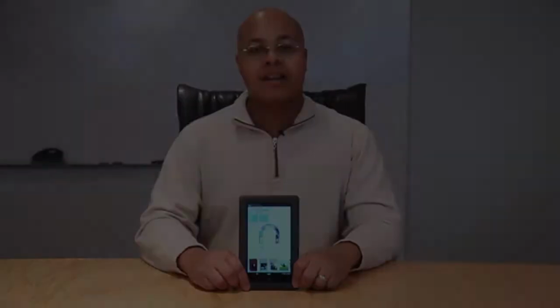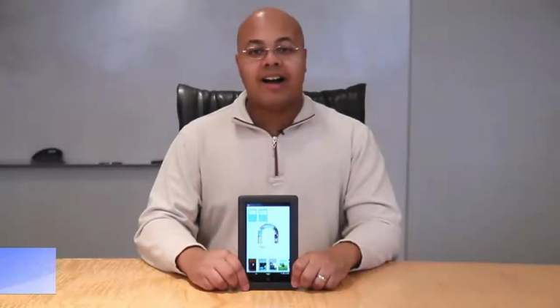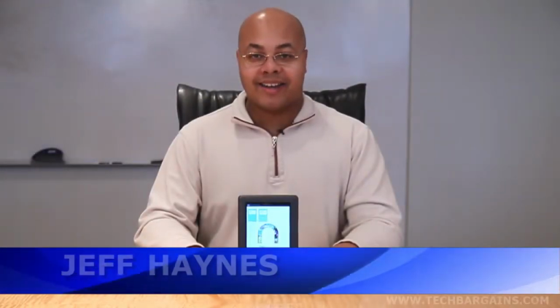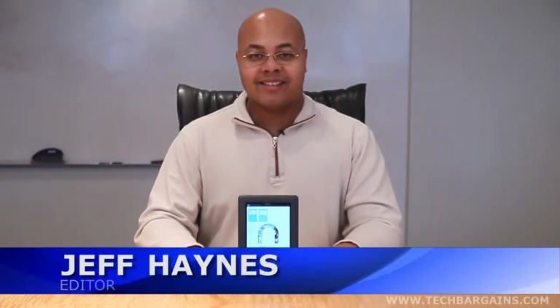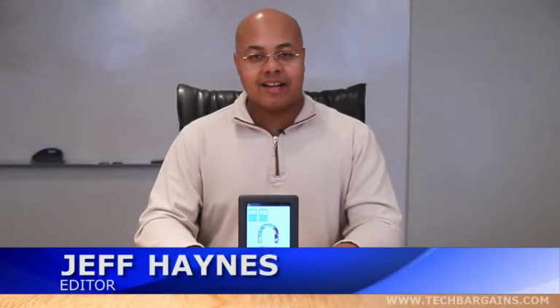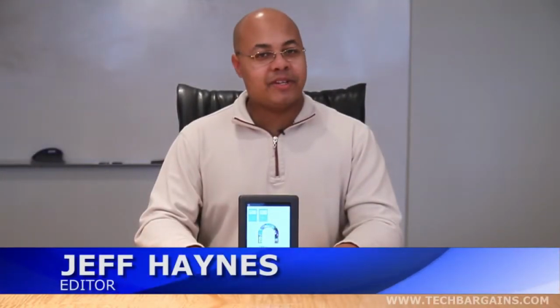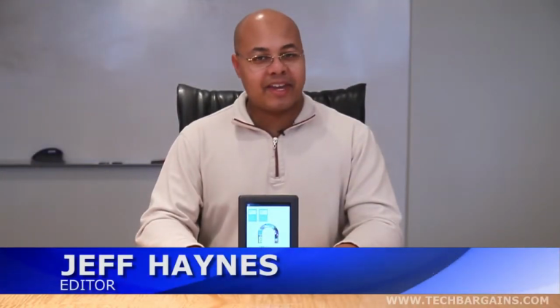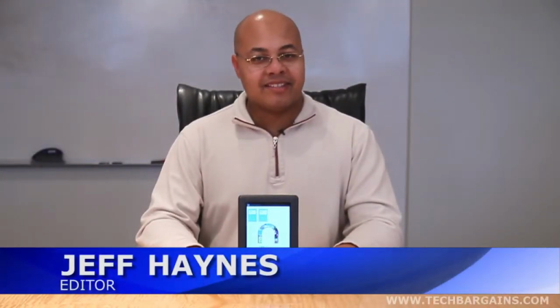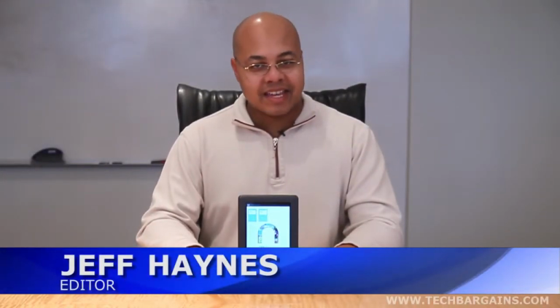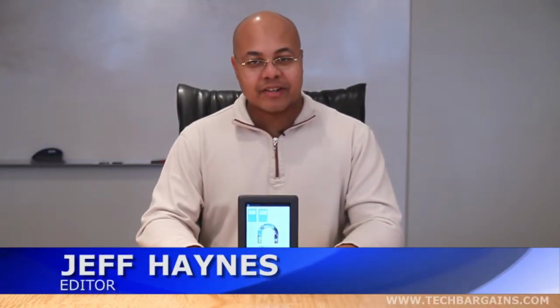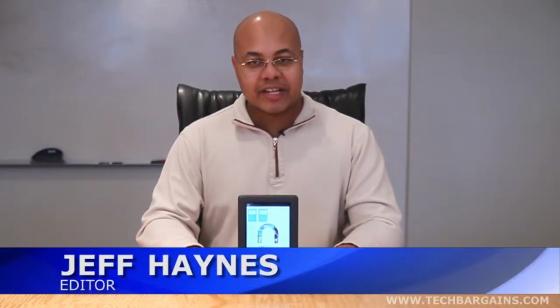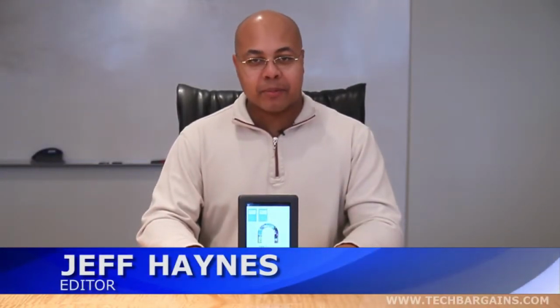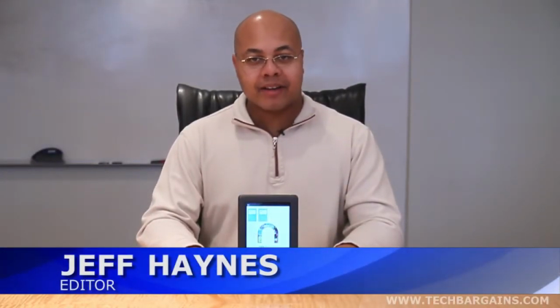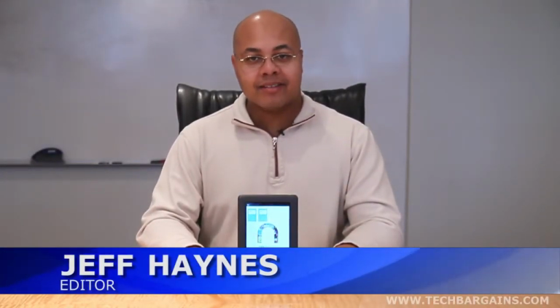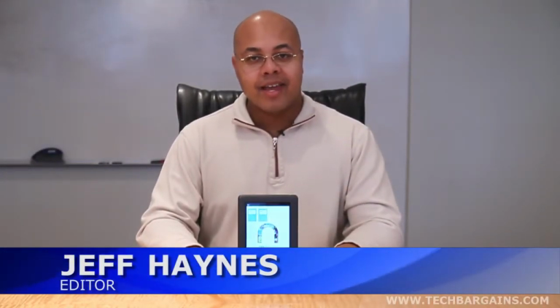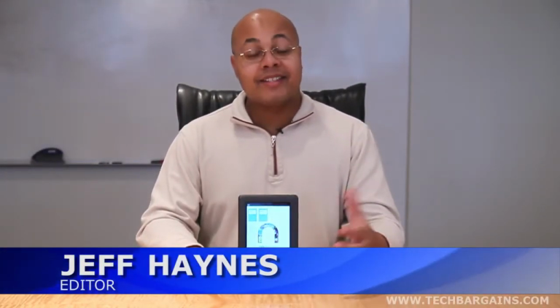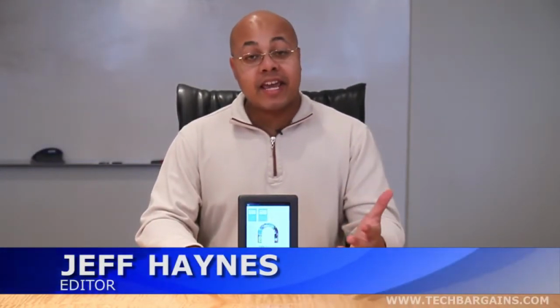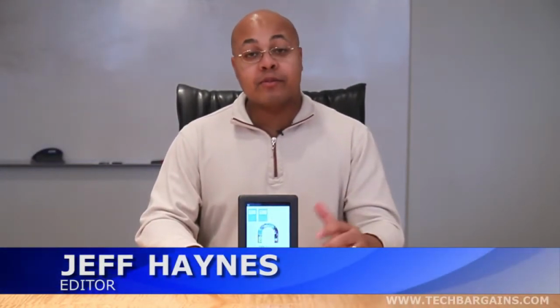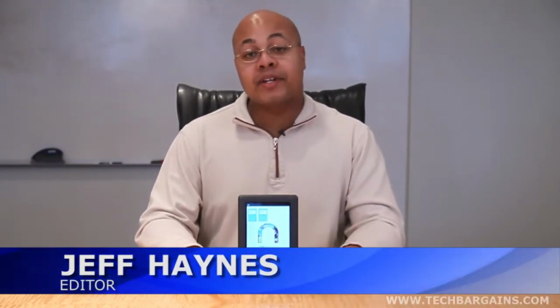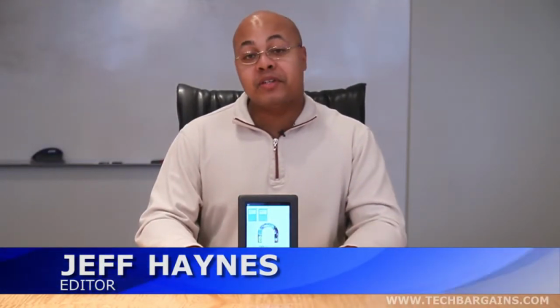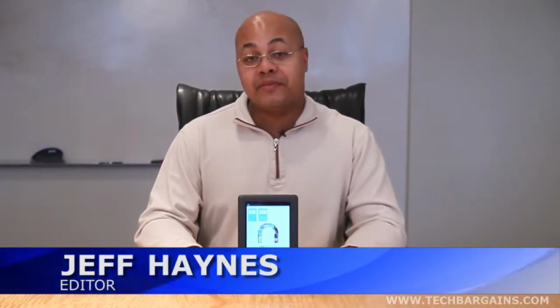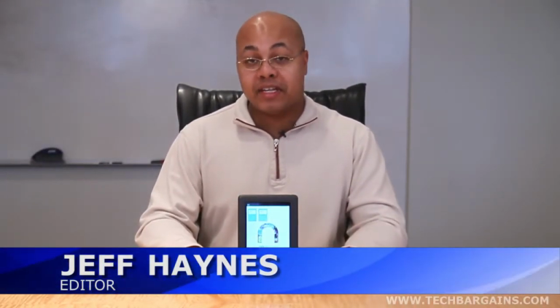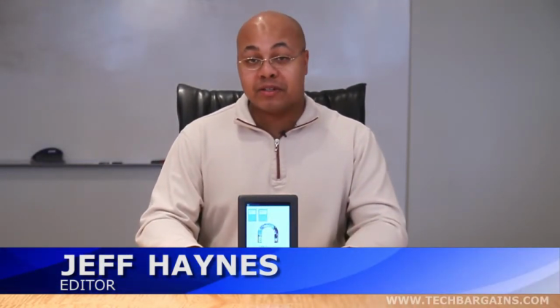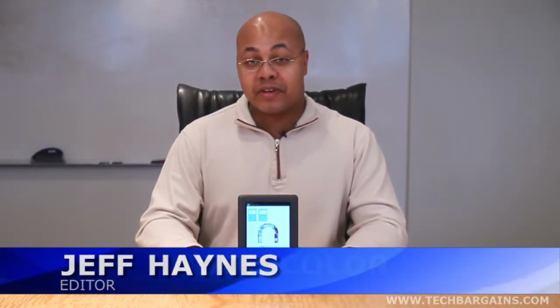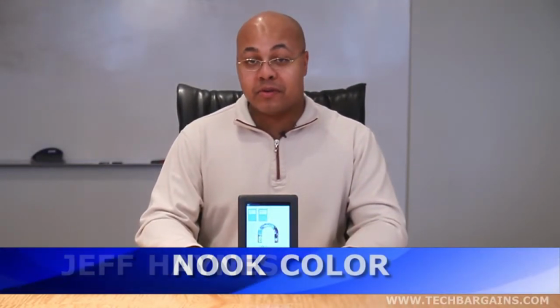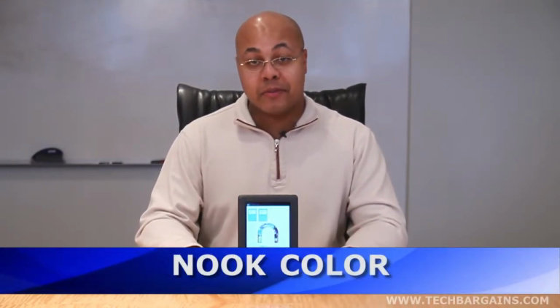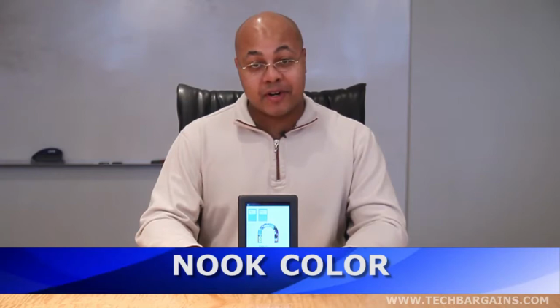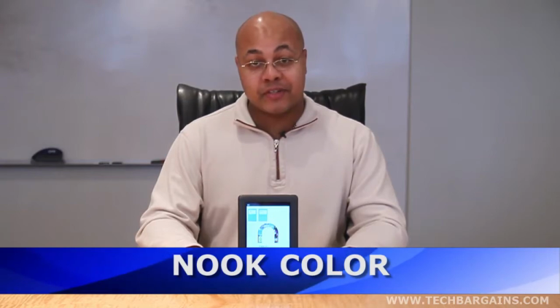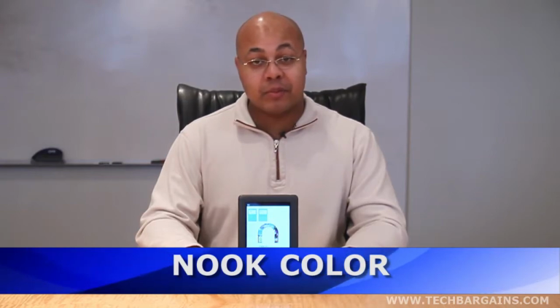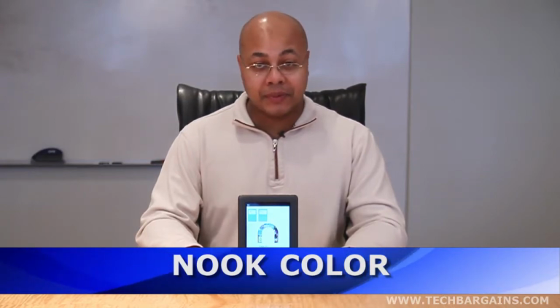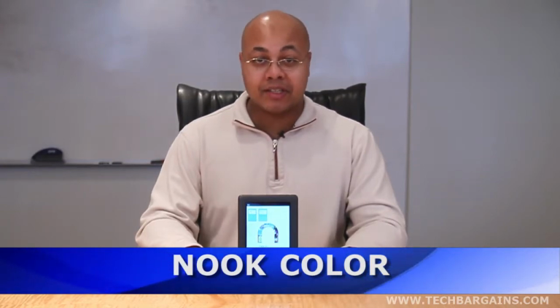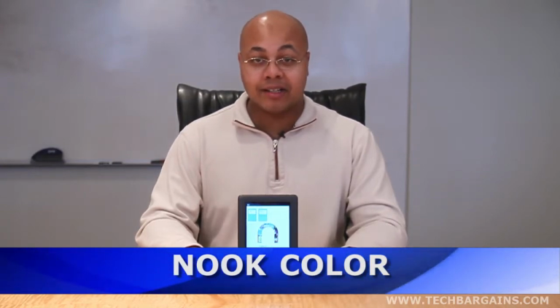Hi, I'm Jeff Haynes, editor at Tech Bargains, and today we're bringing you the video review of the Barnes & Noble Nook Color.